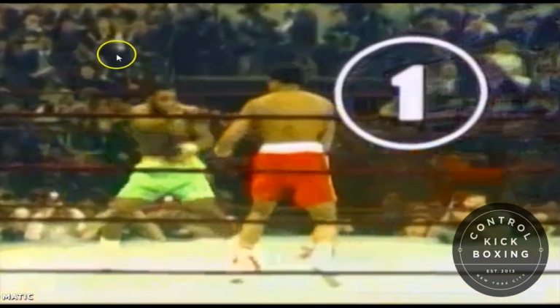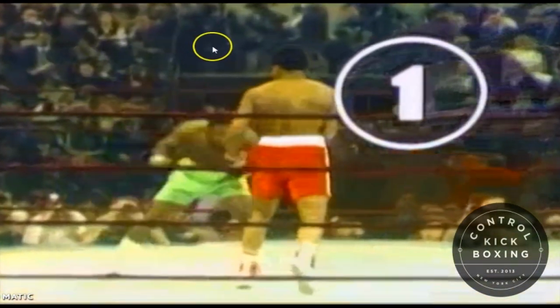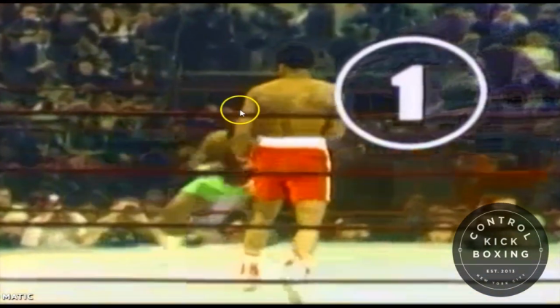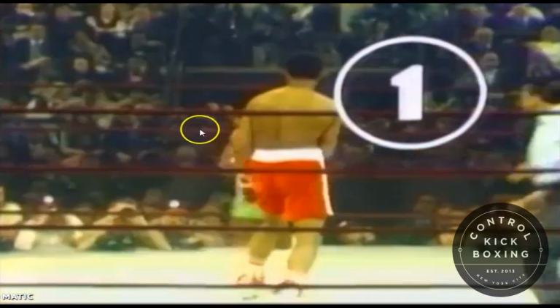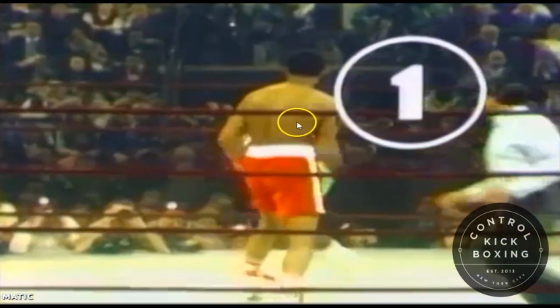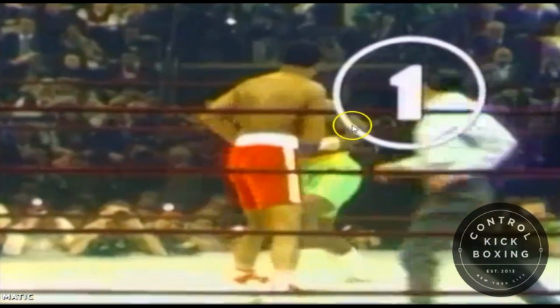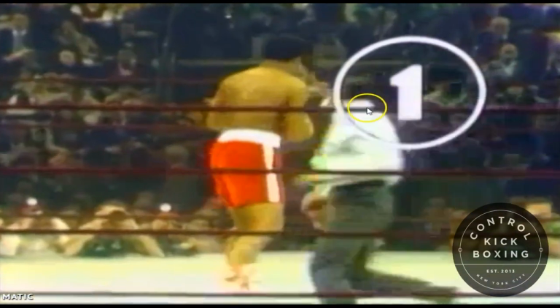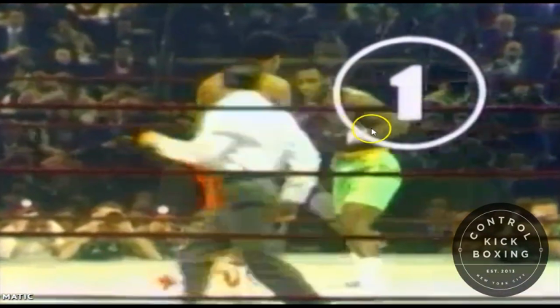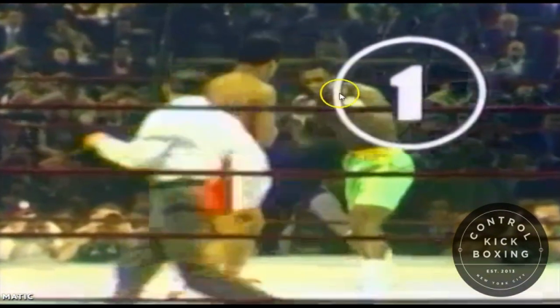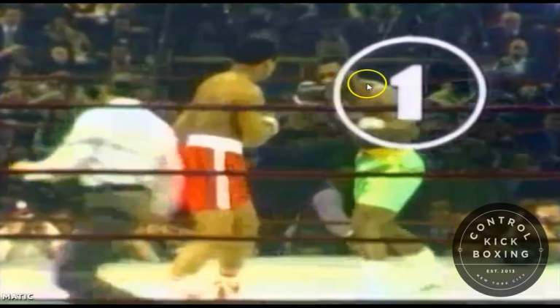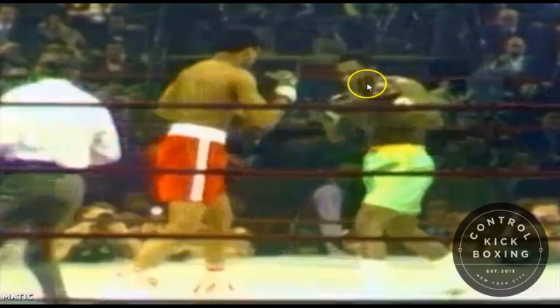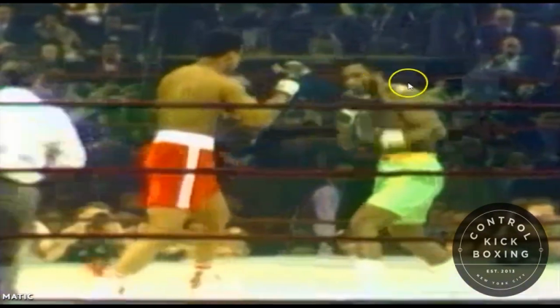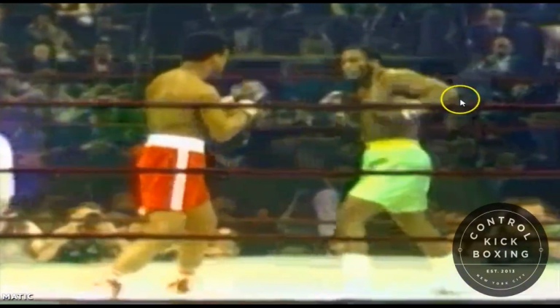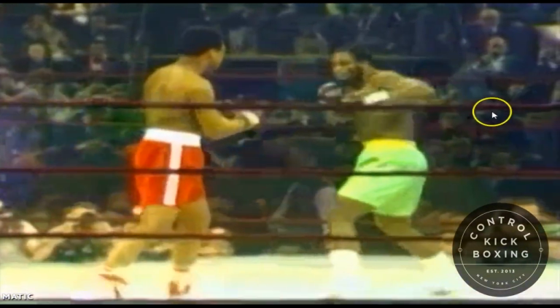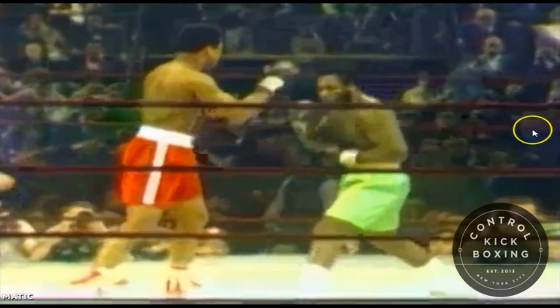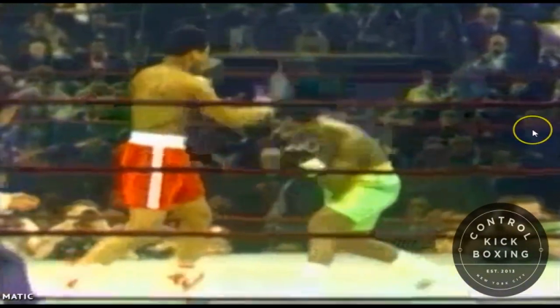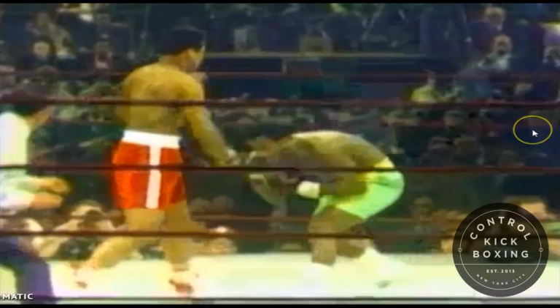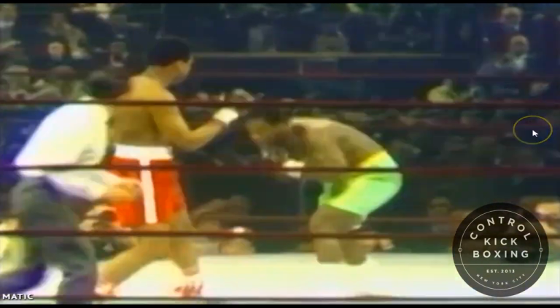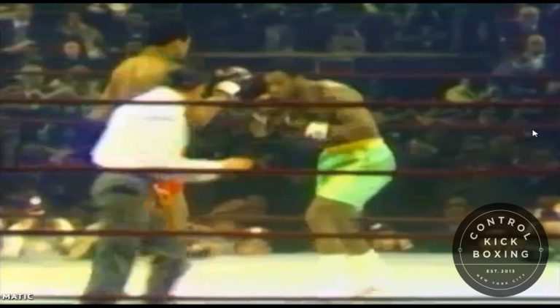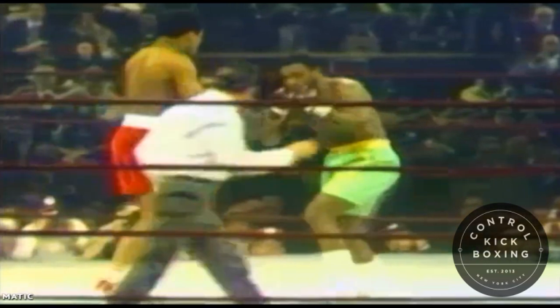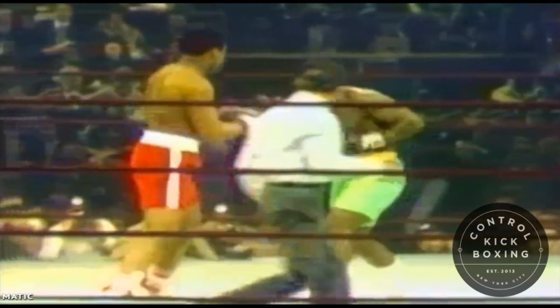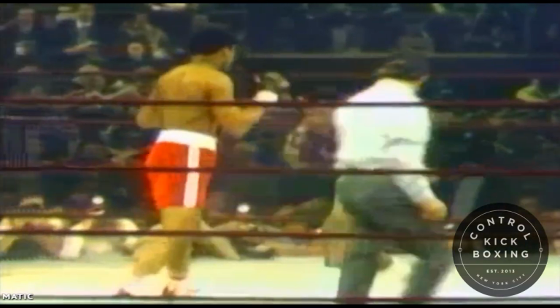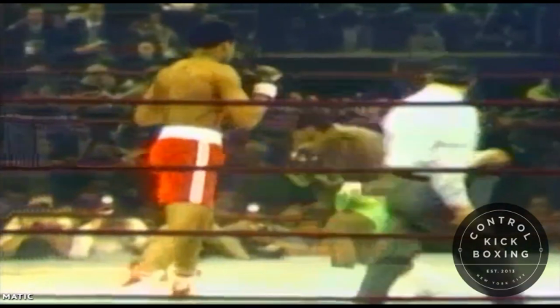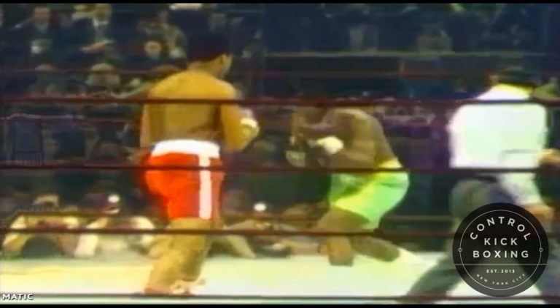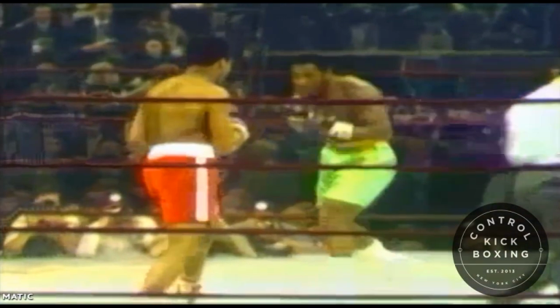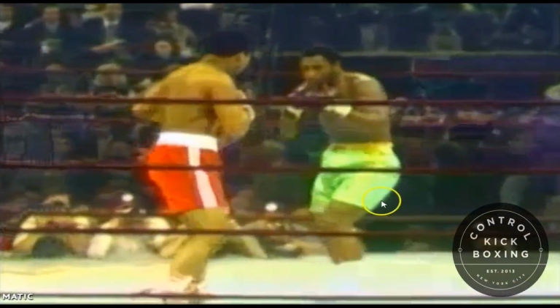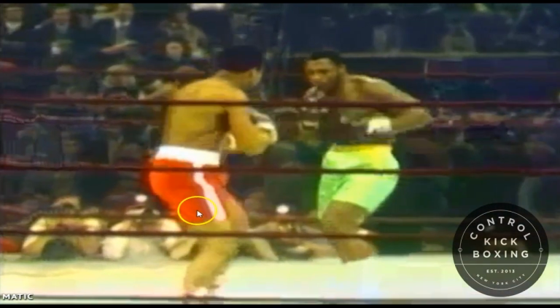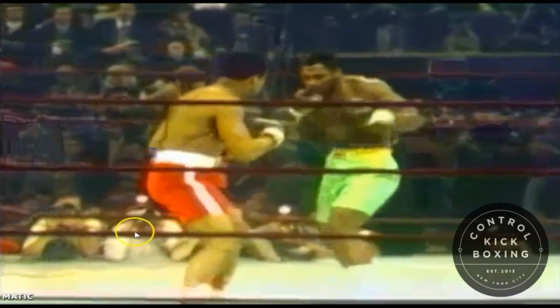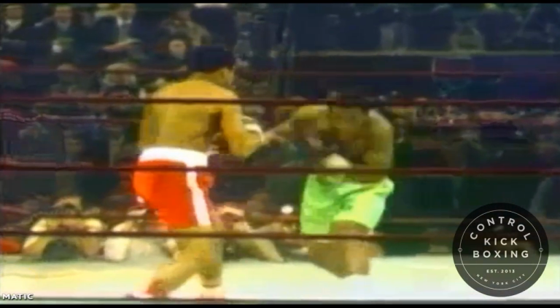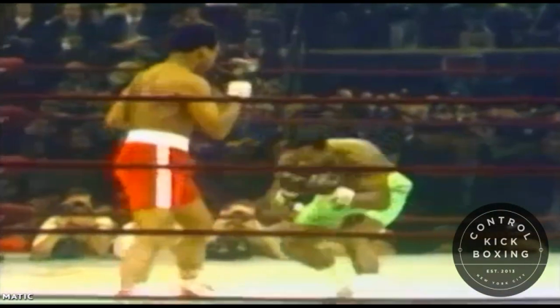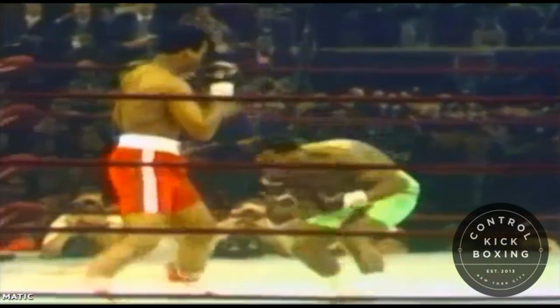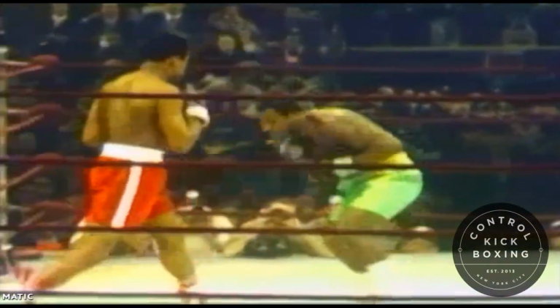What is the purpose of these spastic motions from Joe Frazier and how does he use them to create openings against Ali throughout the fight?